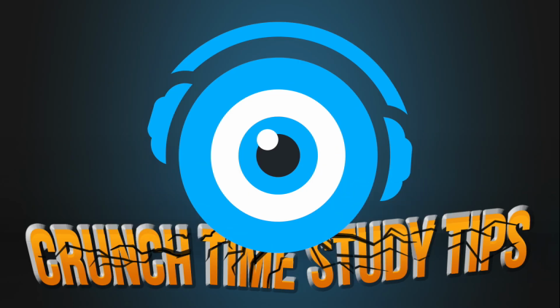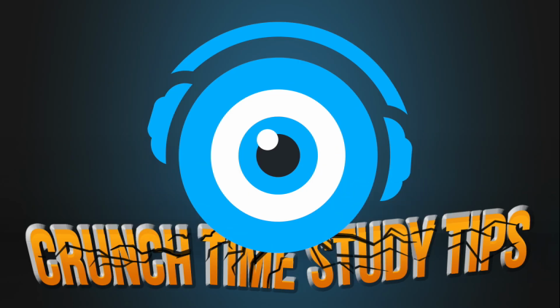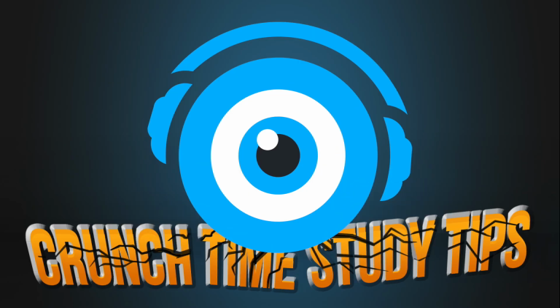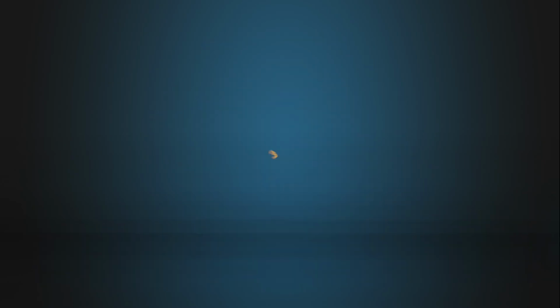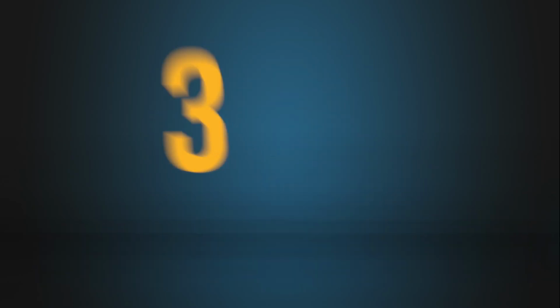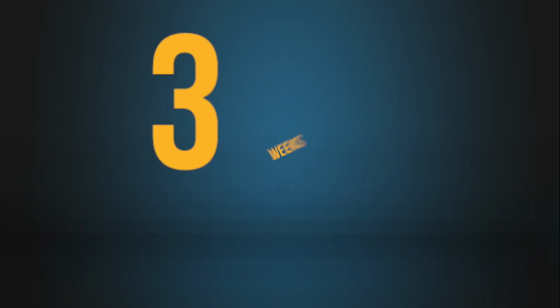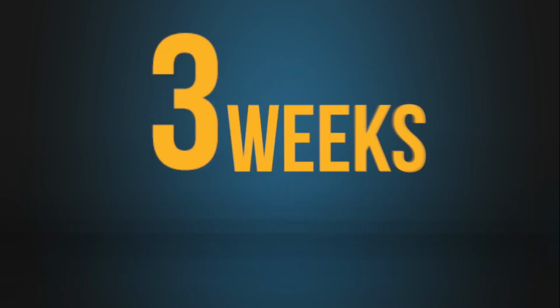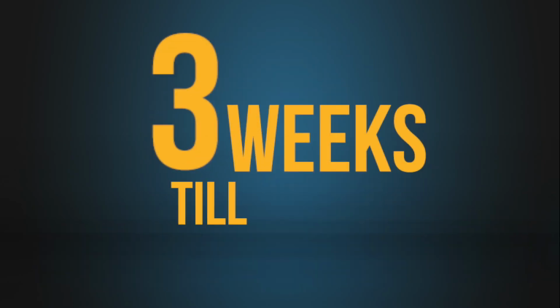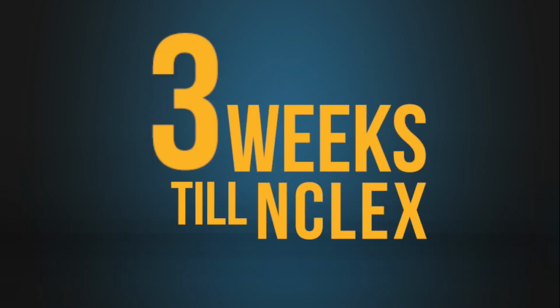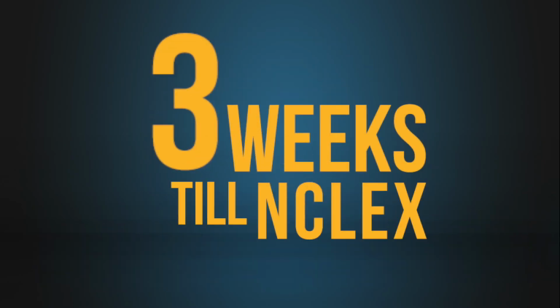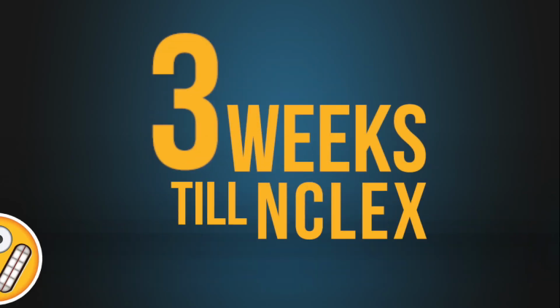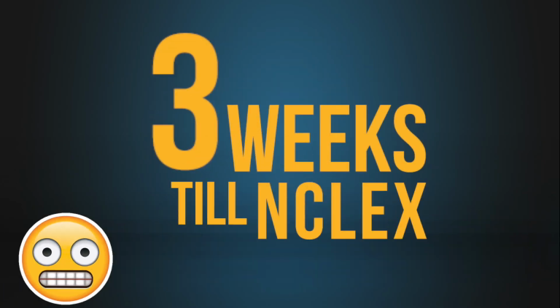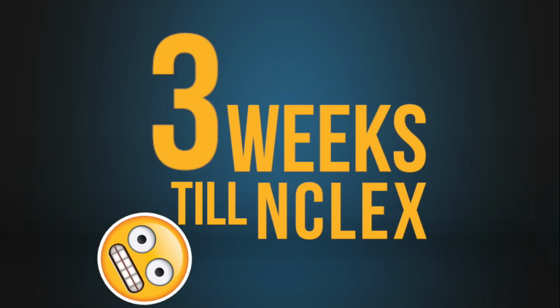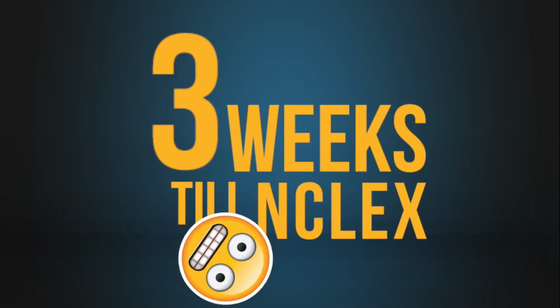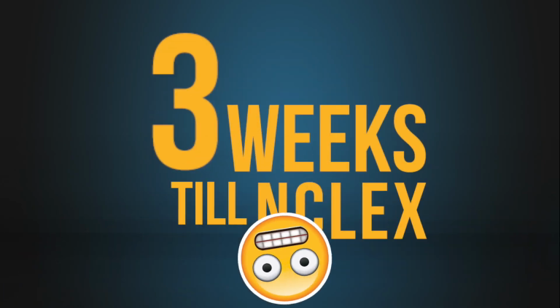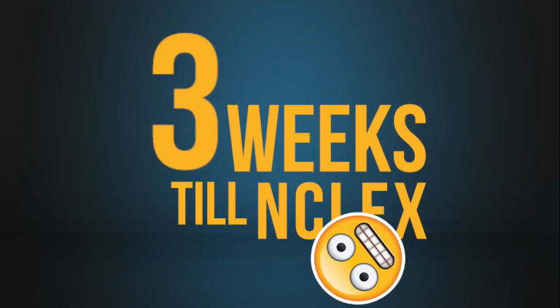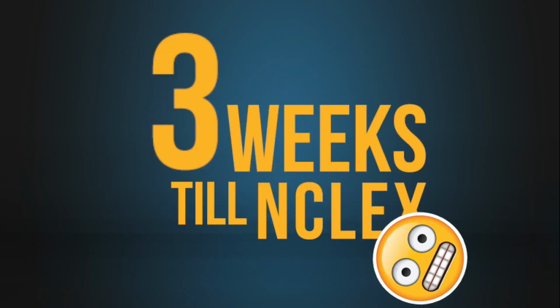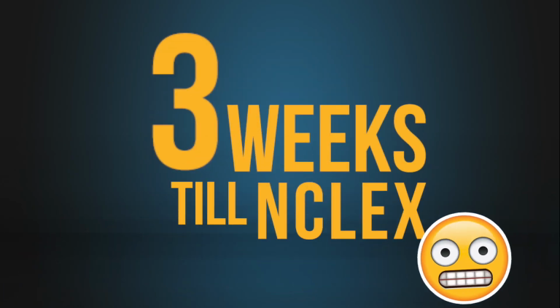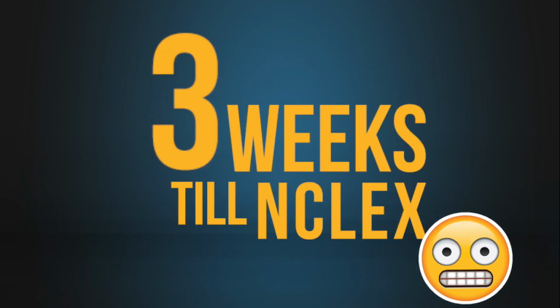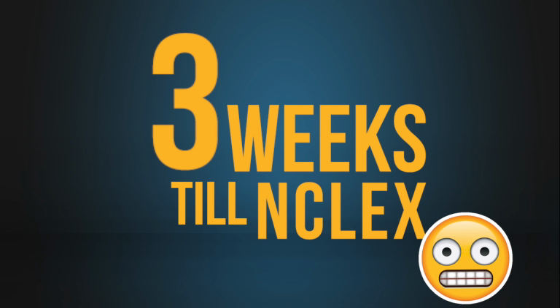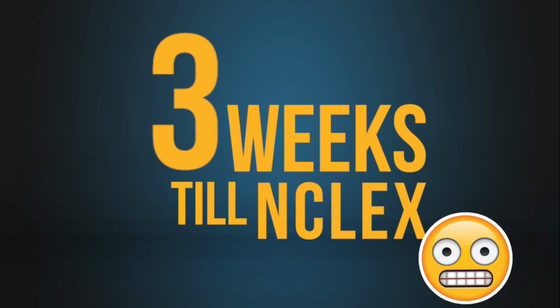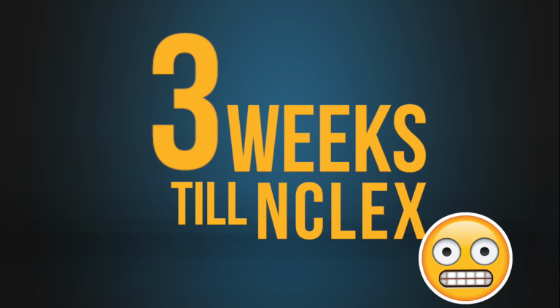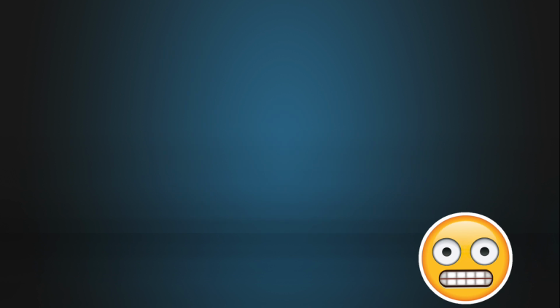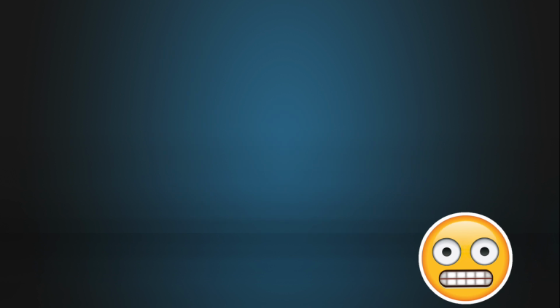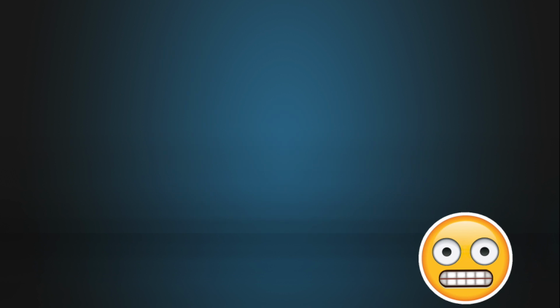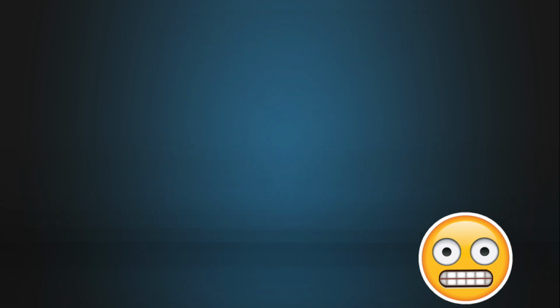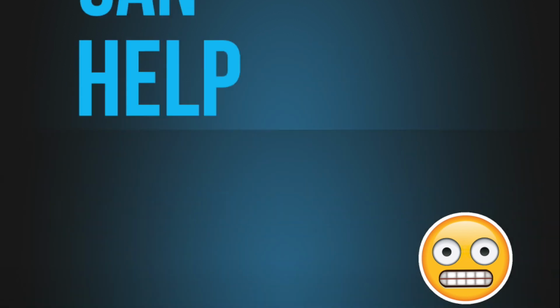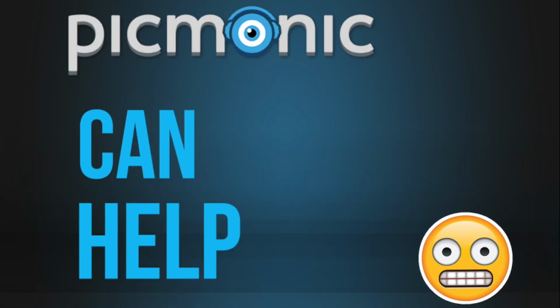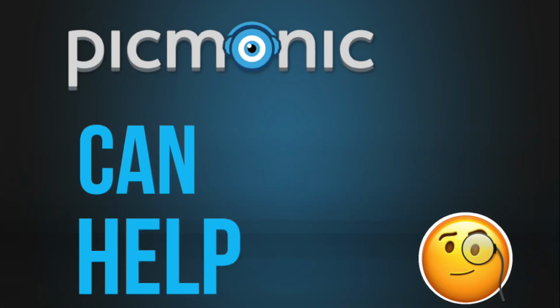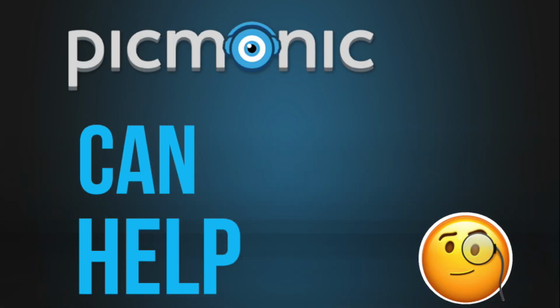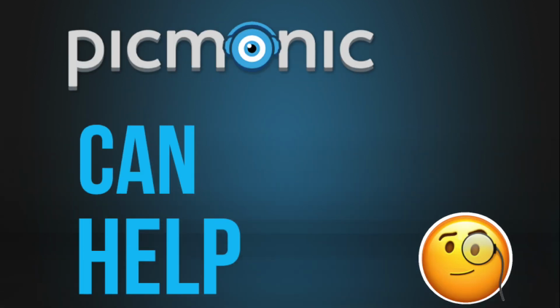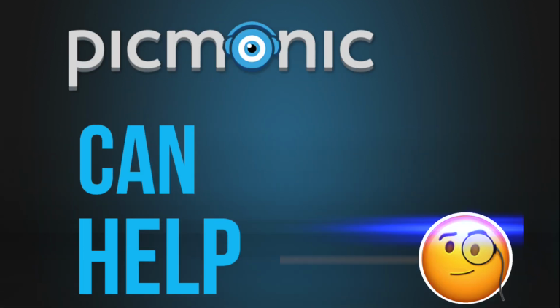Three weeks till NCLEX and still struggling to nail those practice questions? Don't worry, Picmonic can help.